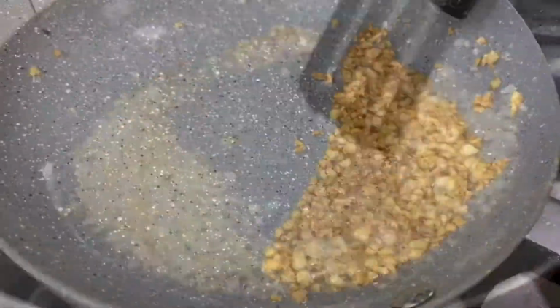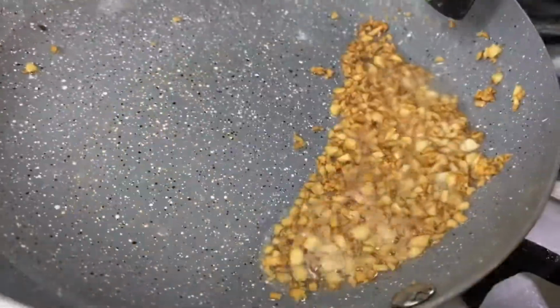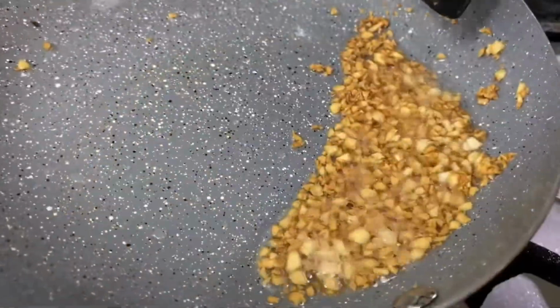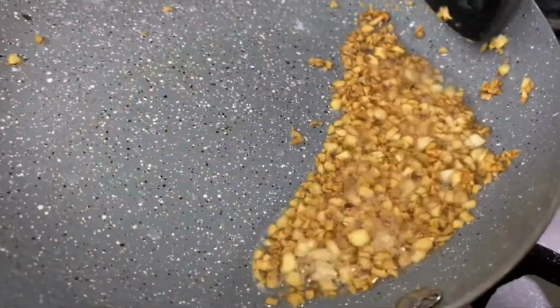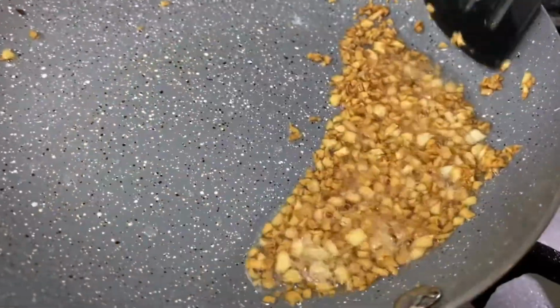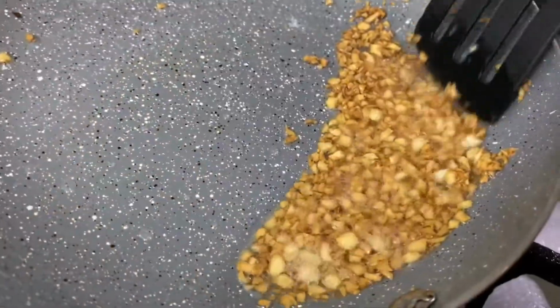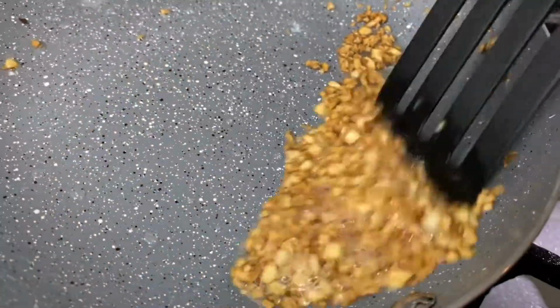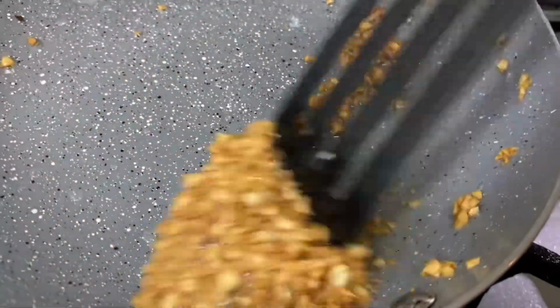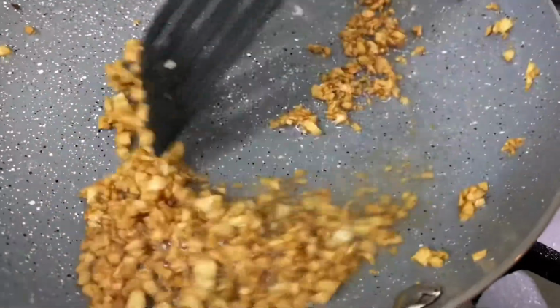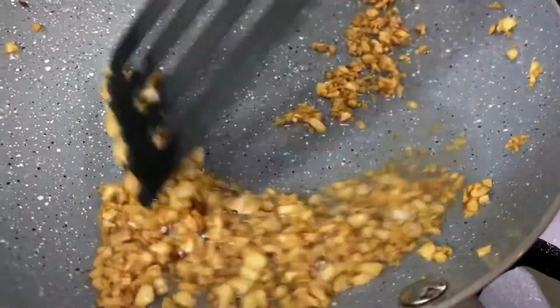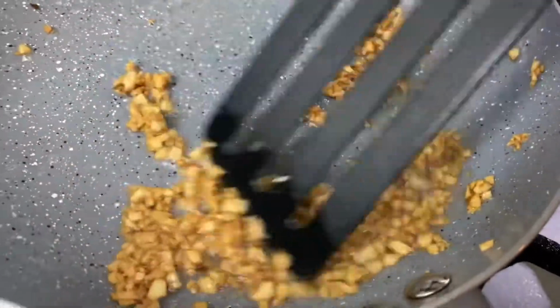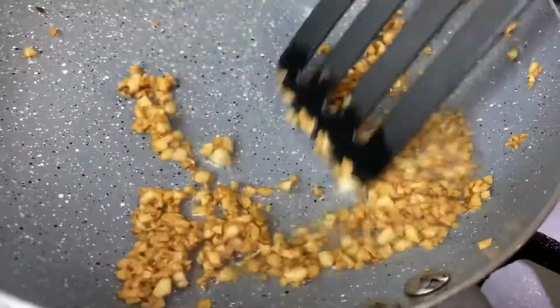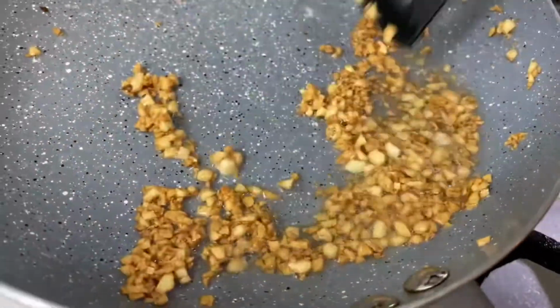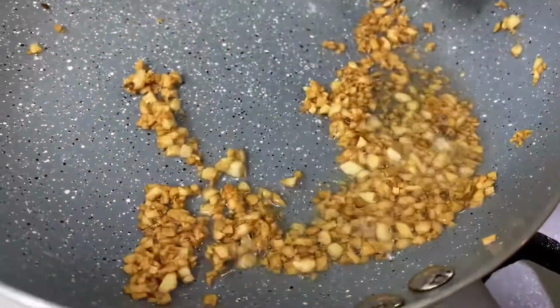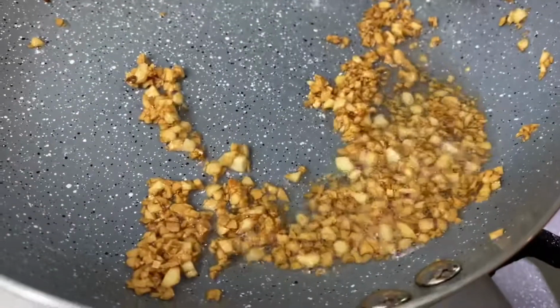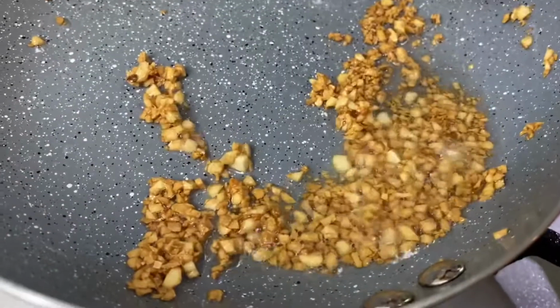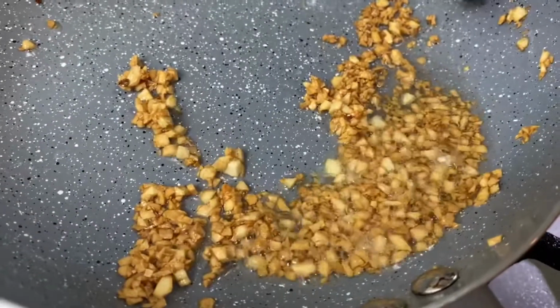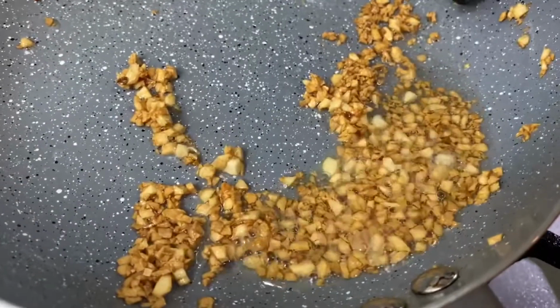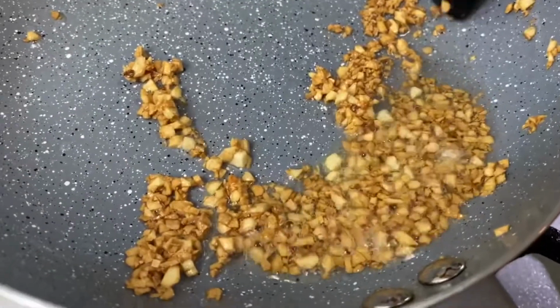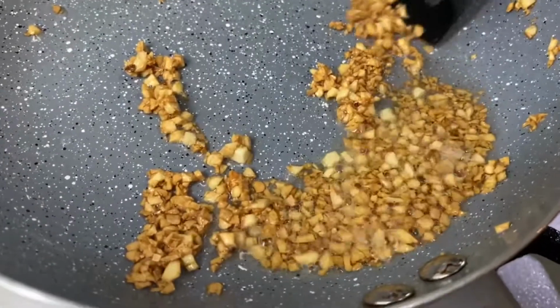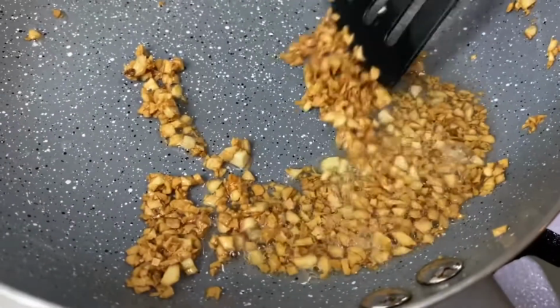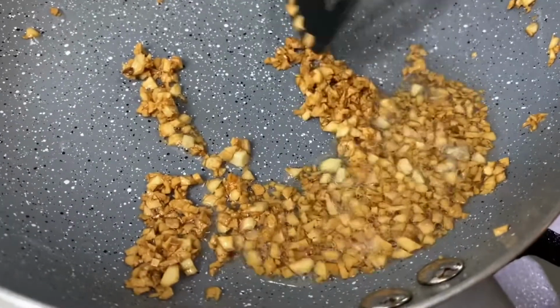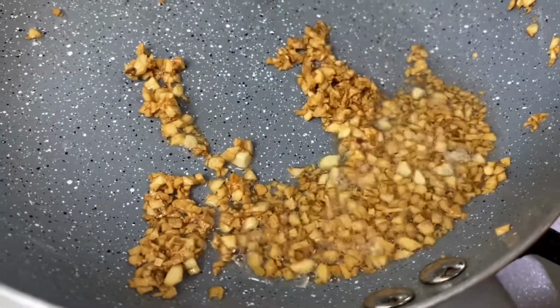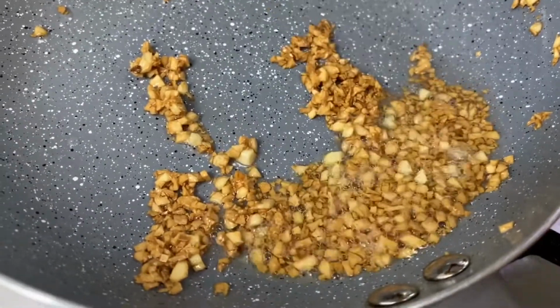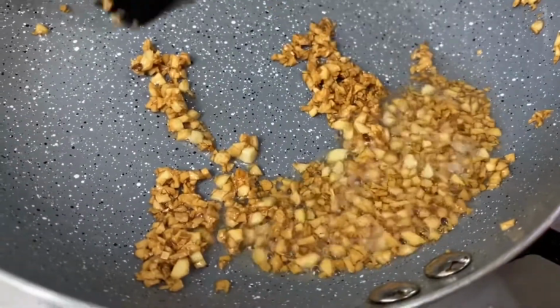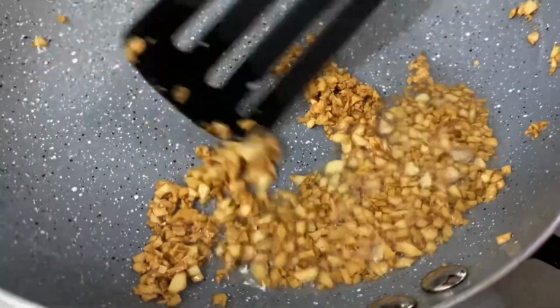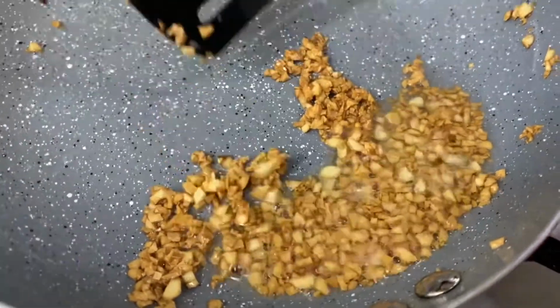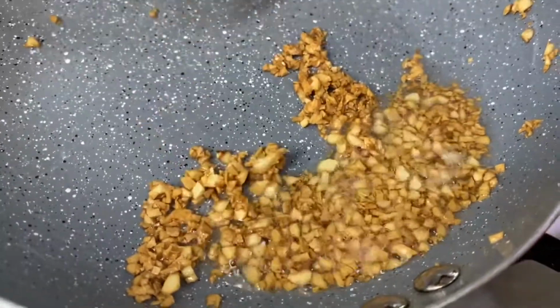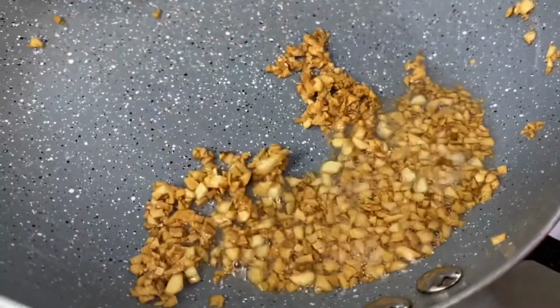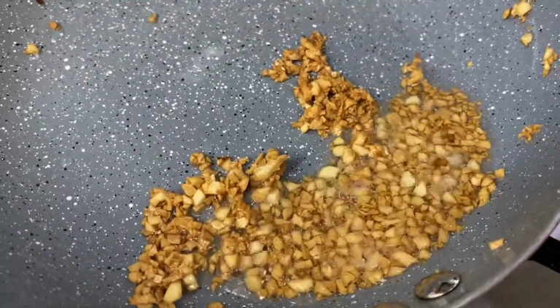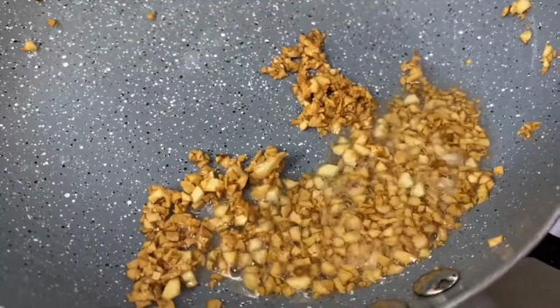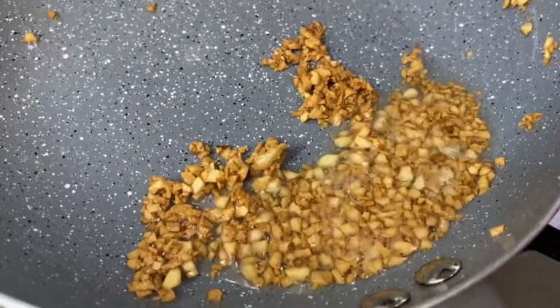As you can see, once the garlic is golden brown, you can now set them aside.